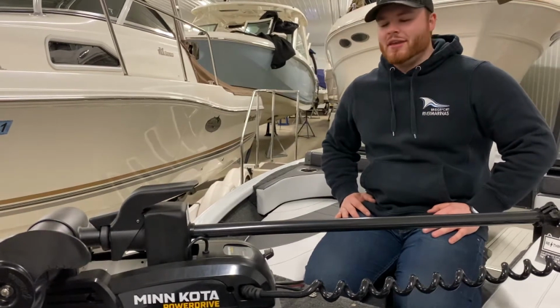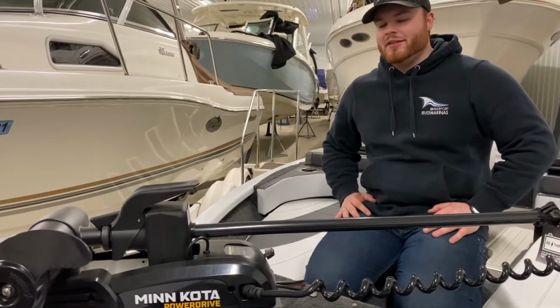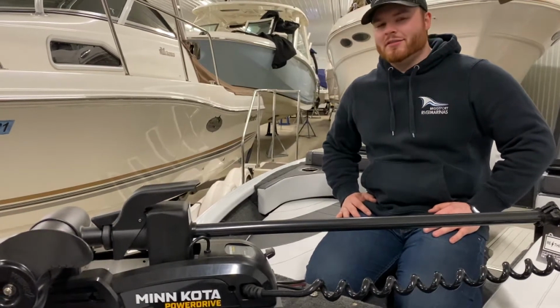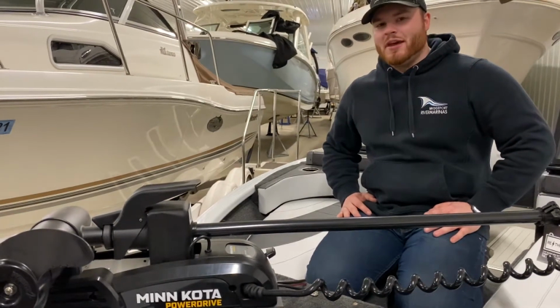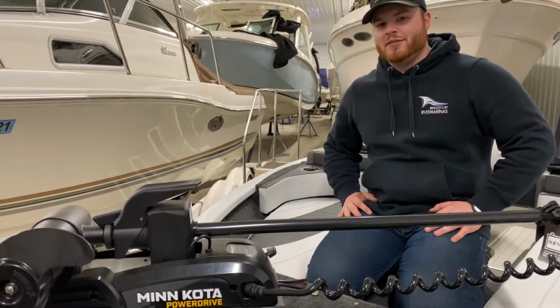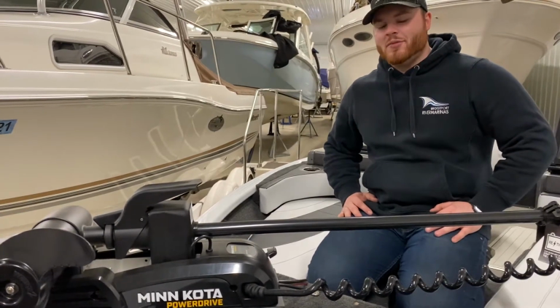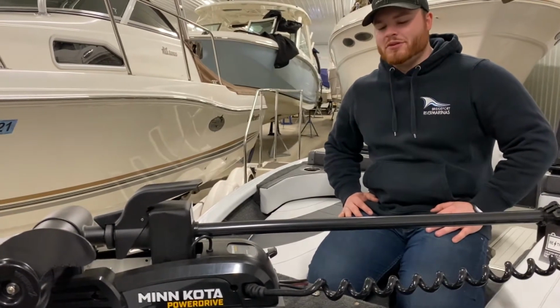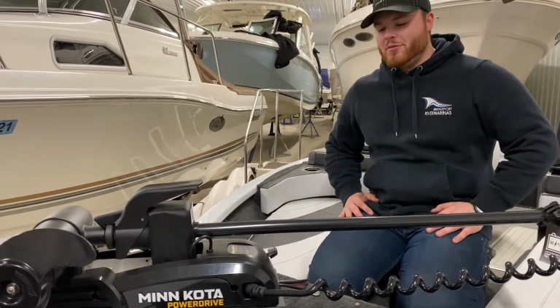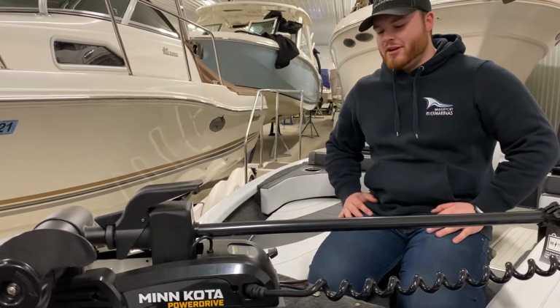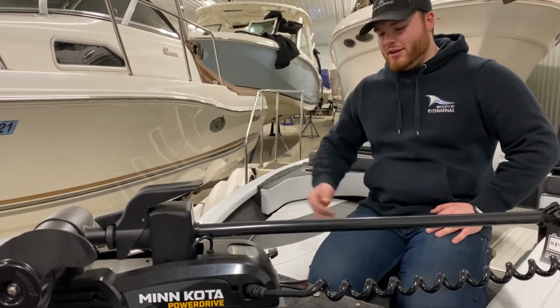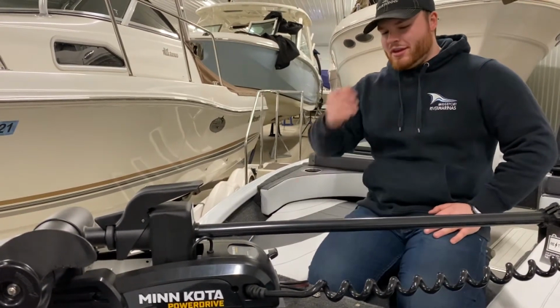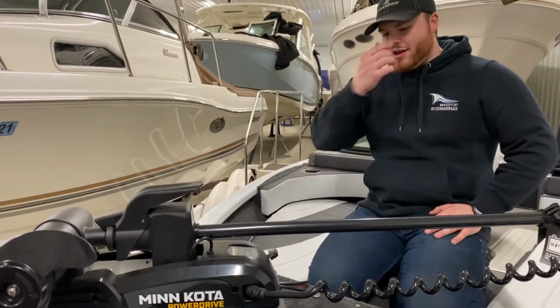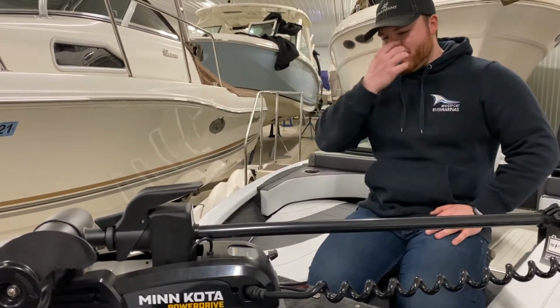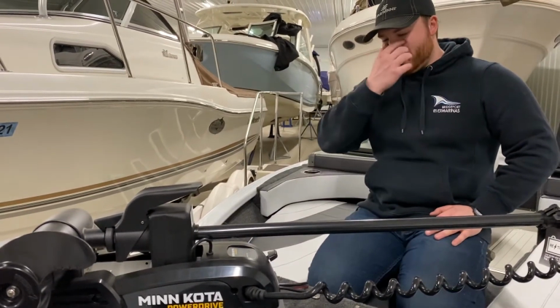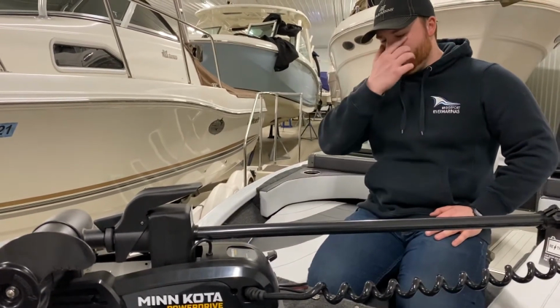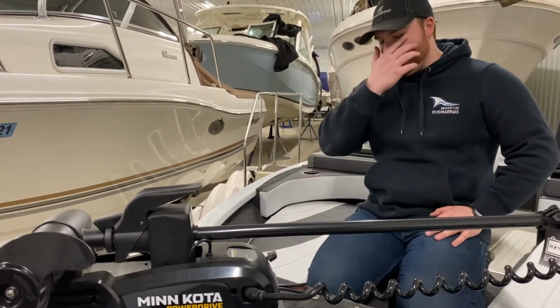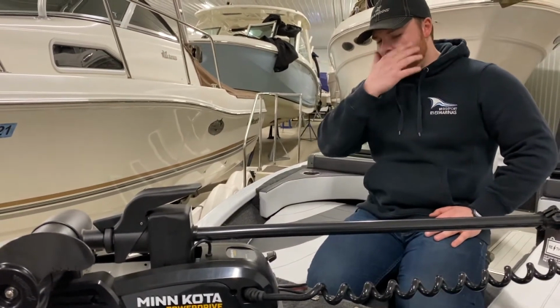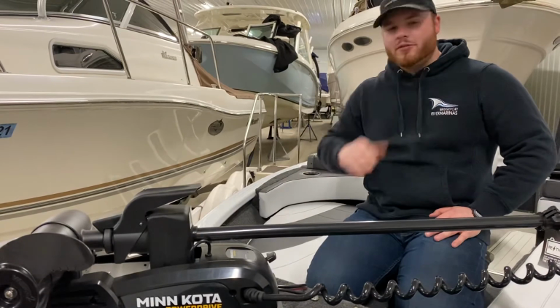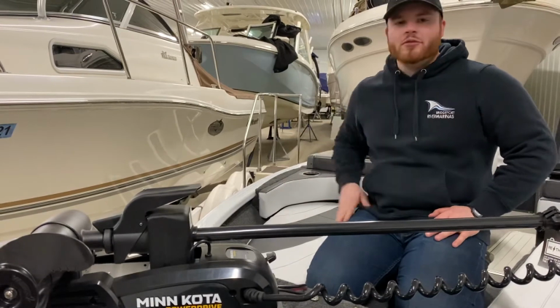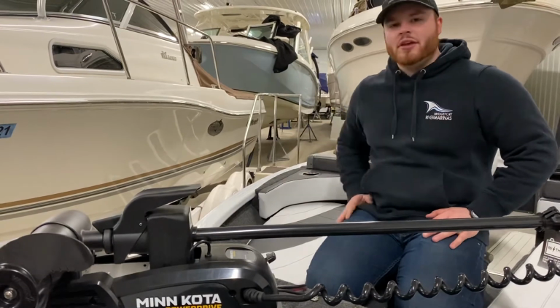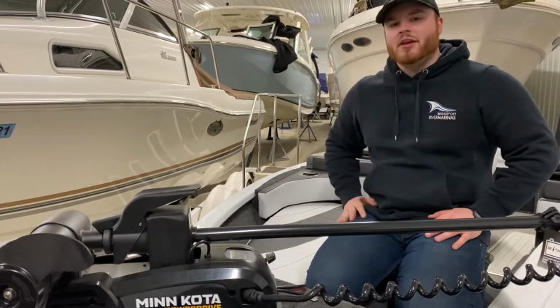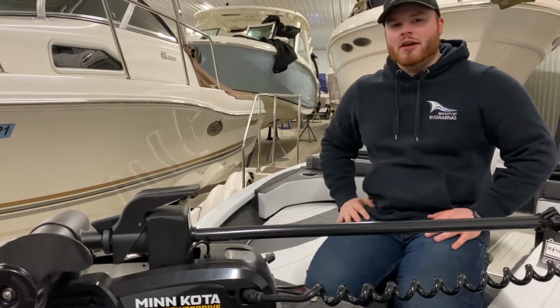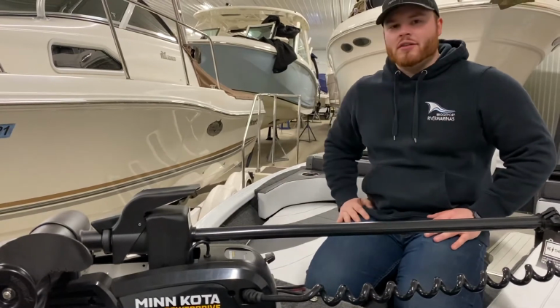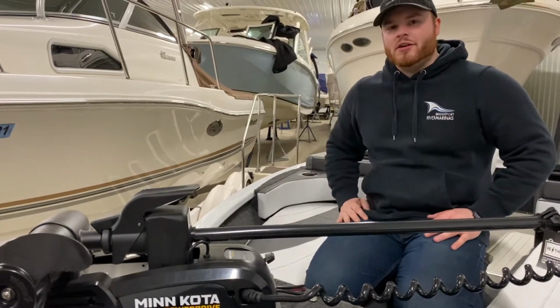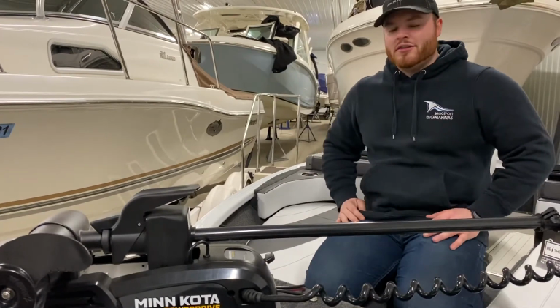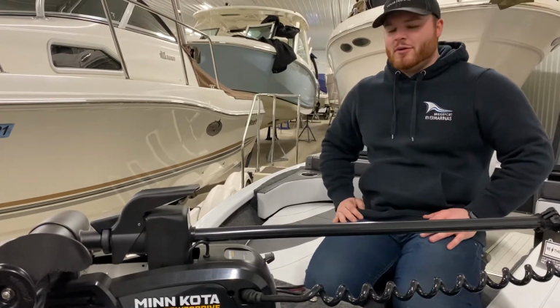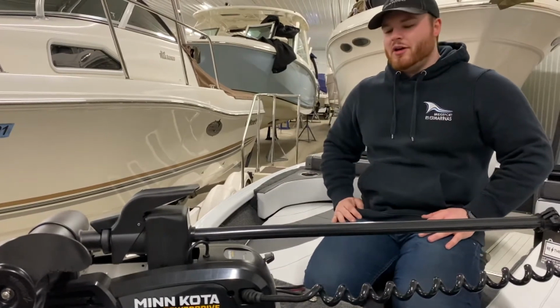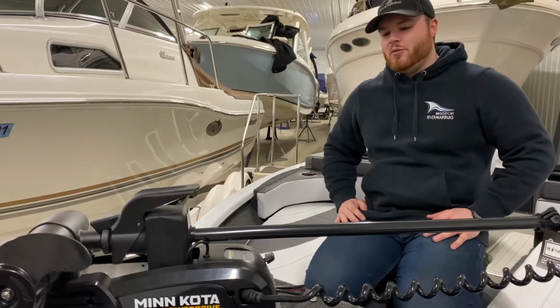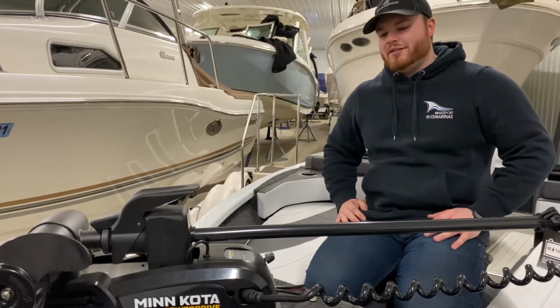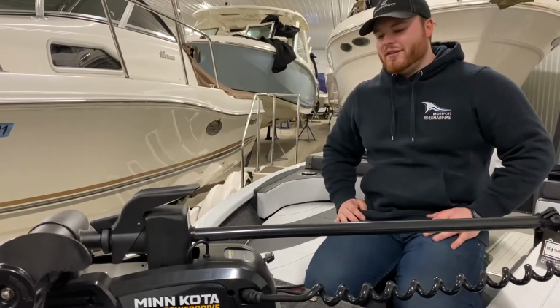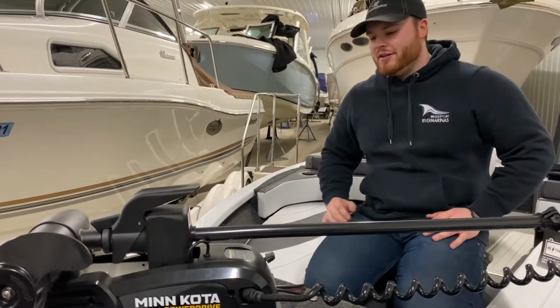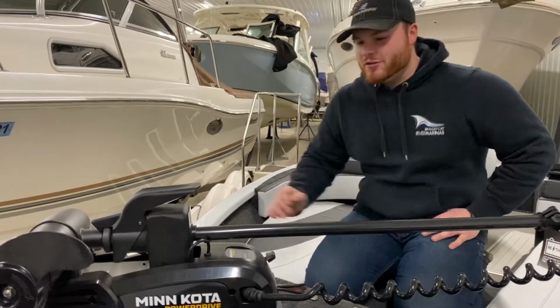This is Max of the Bridgeport Marine. I'm going to give you a walkthrough of the Ultima 172.